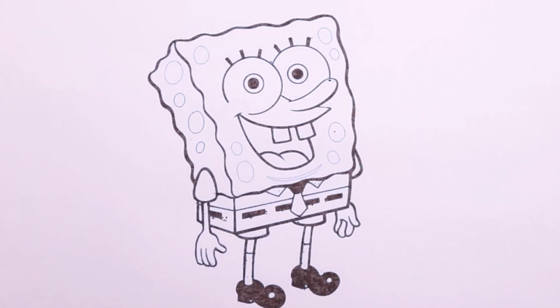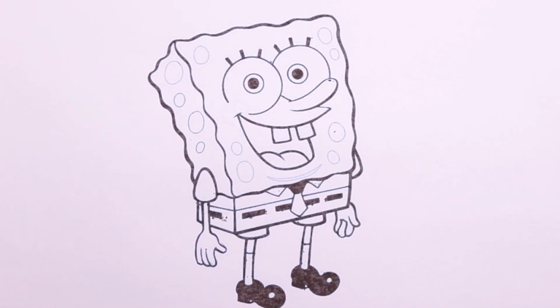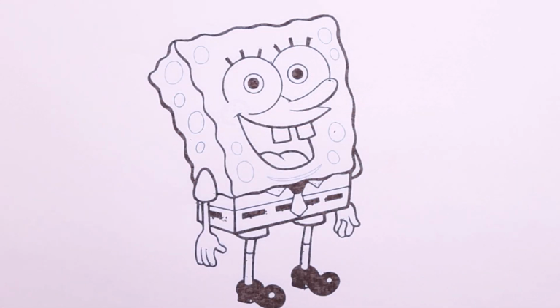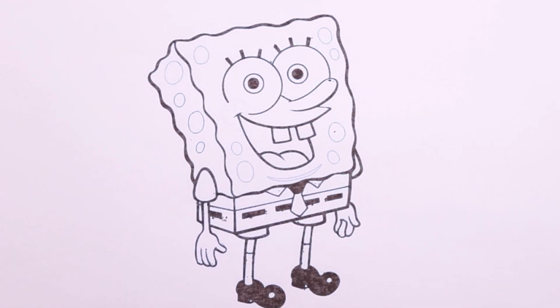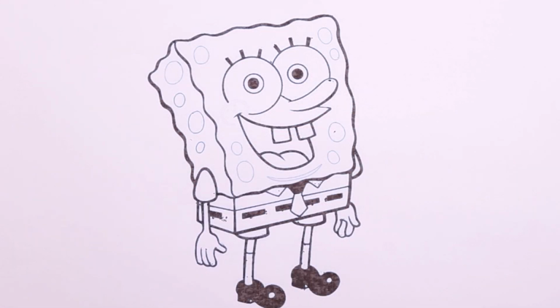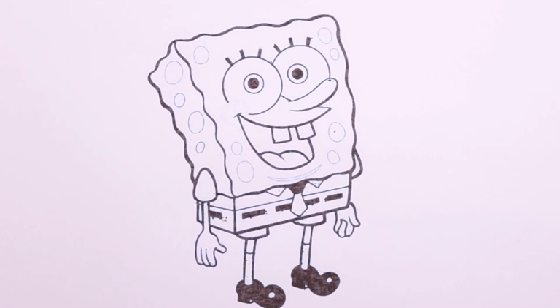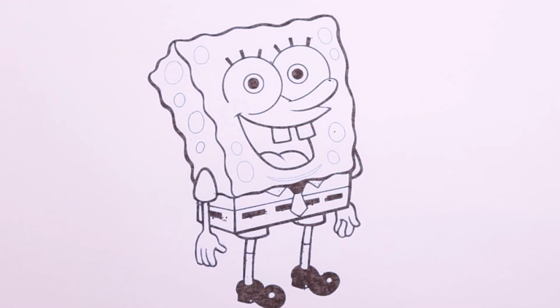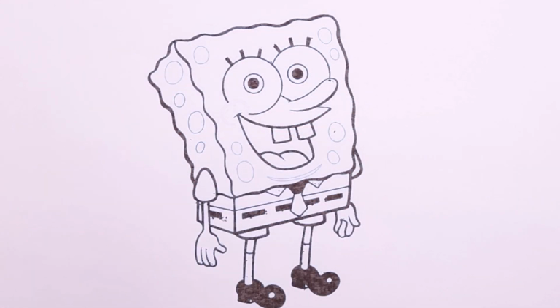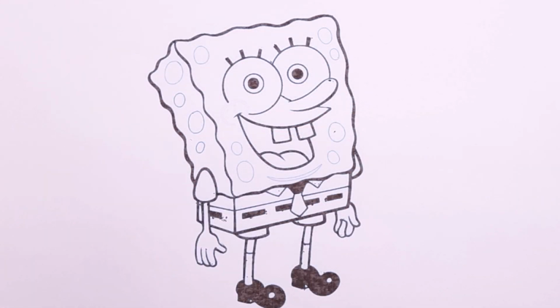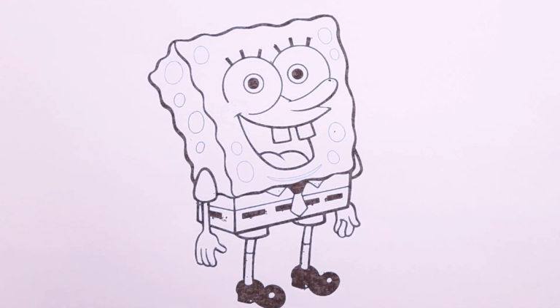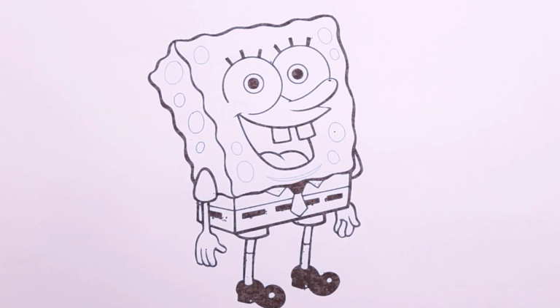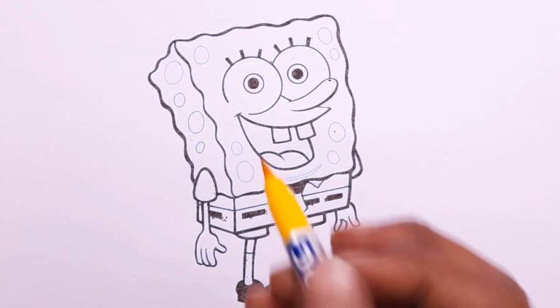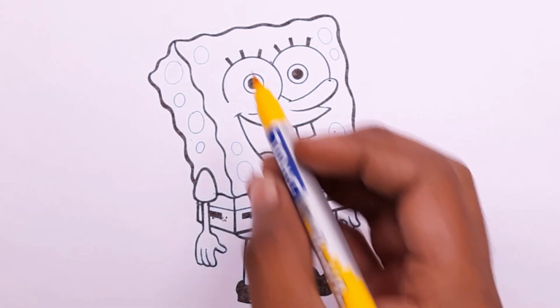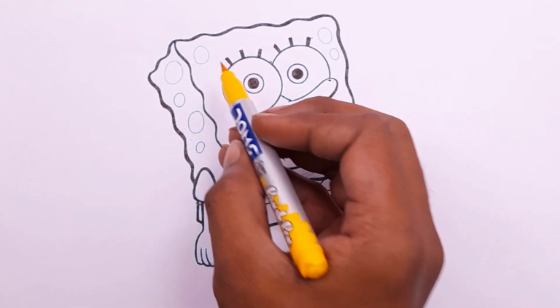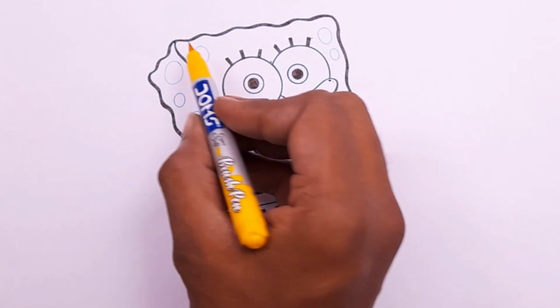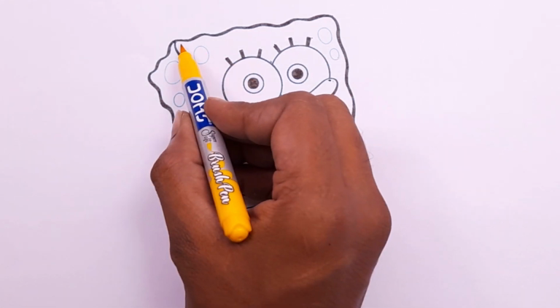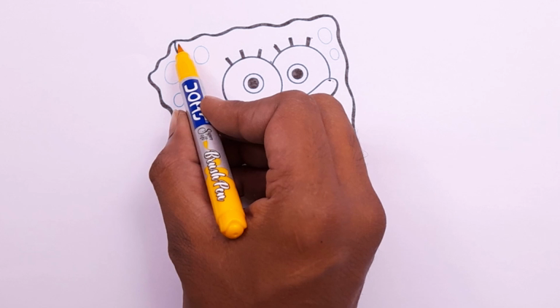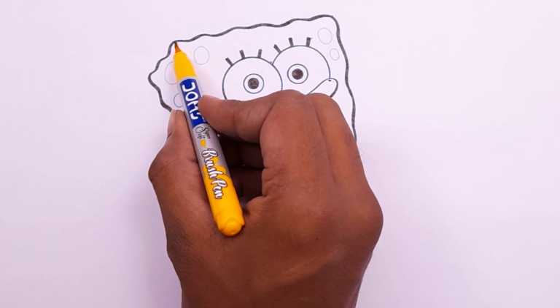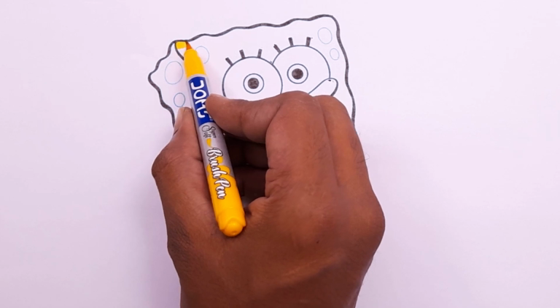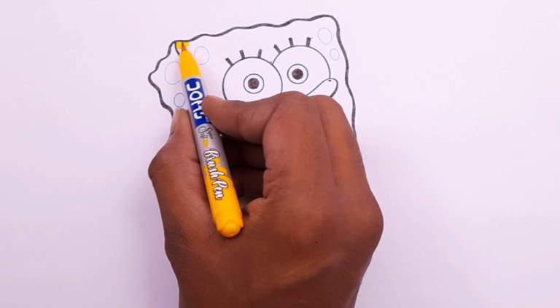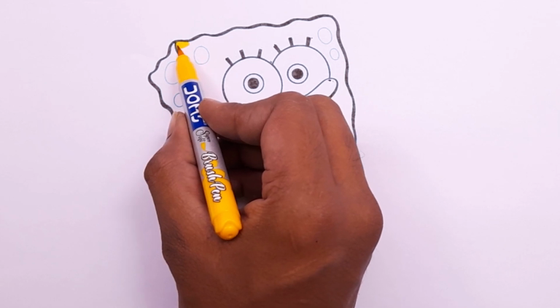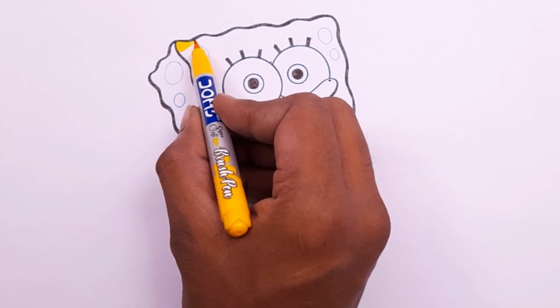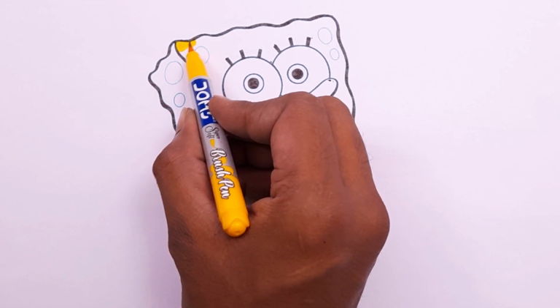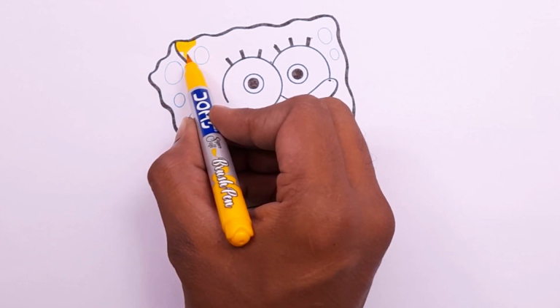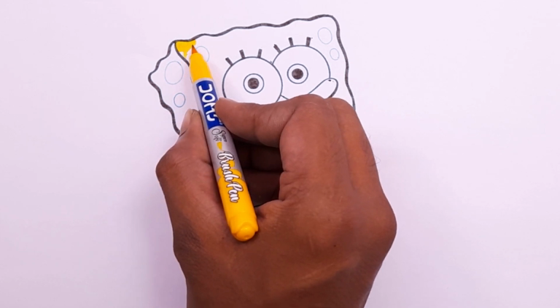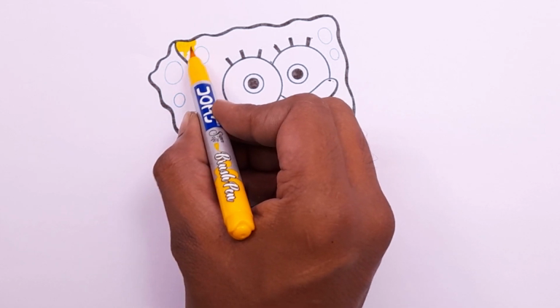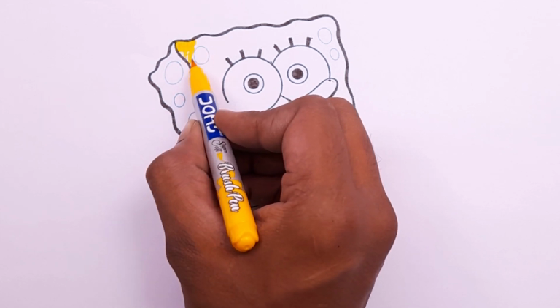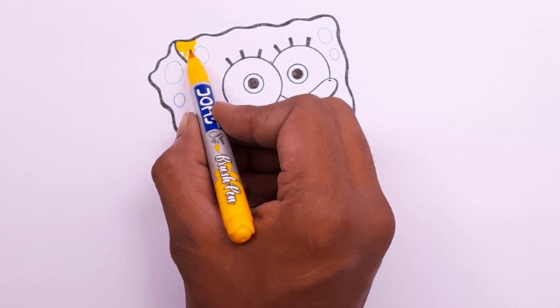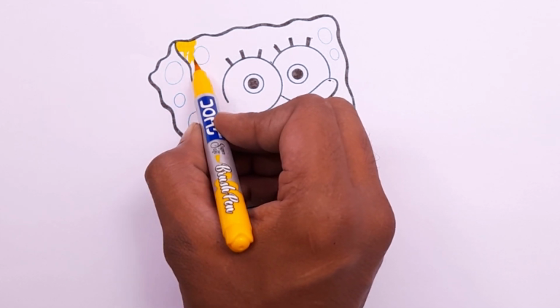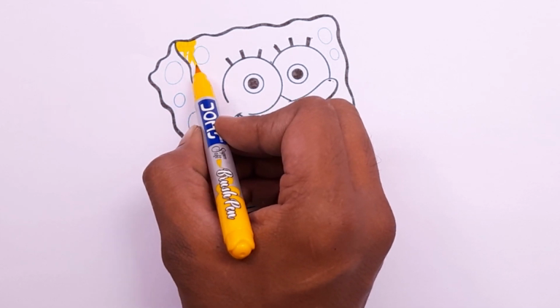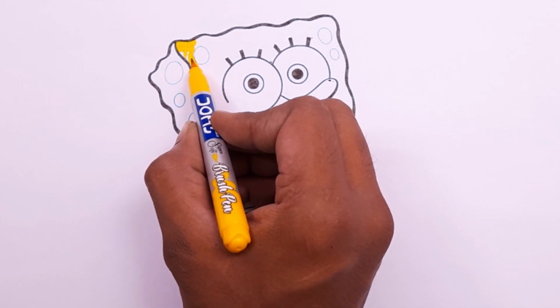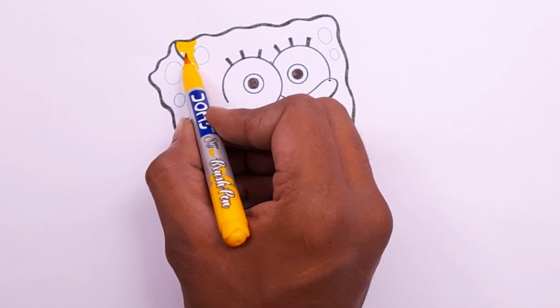Now, using the yellow color — the SpongeBob is here.